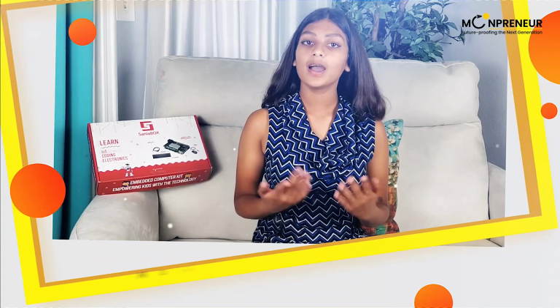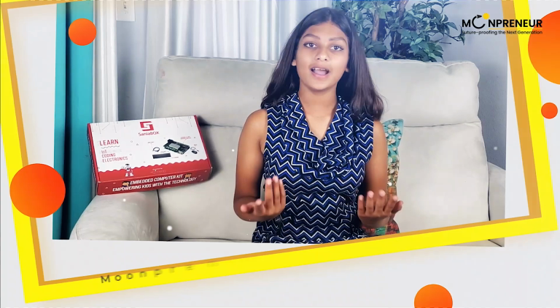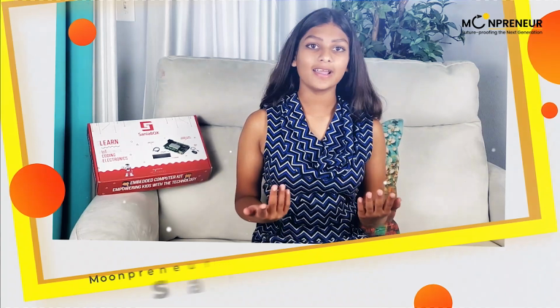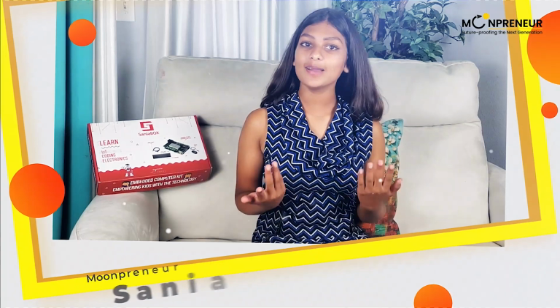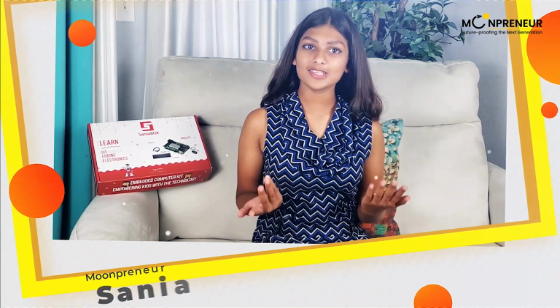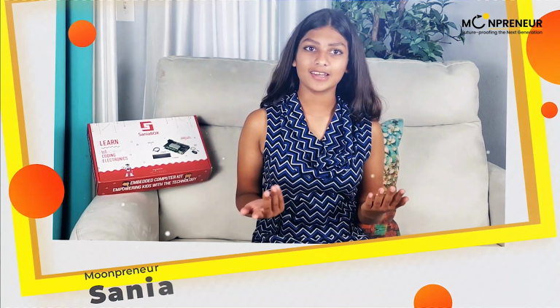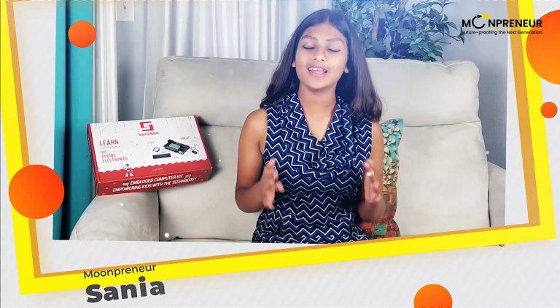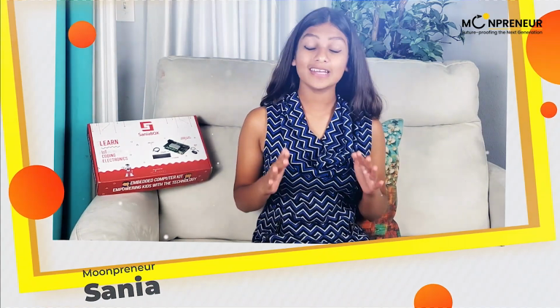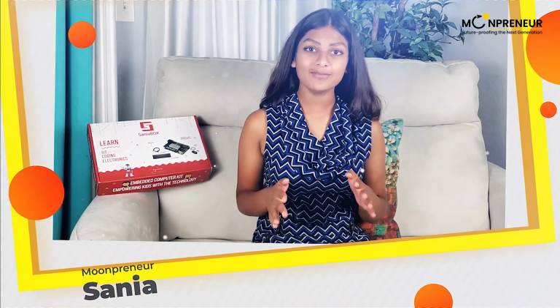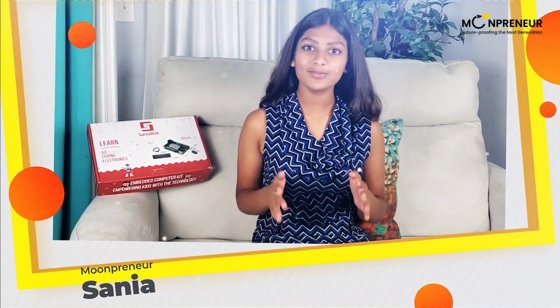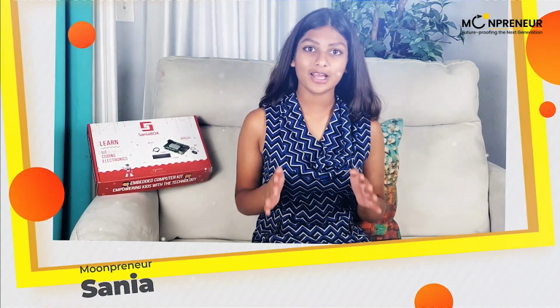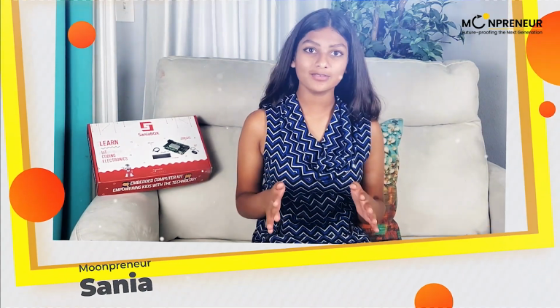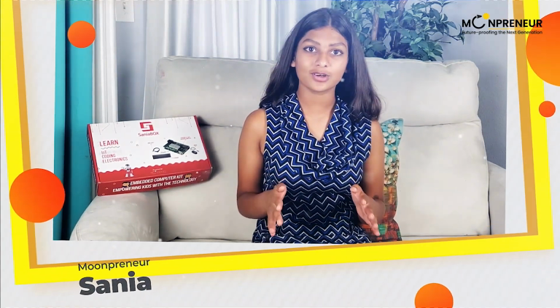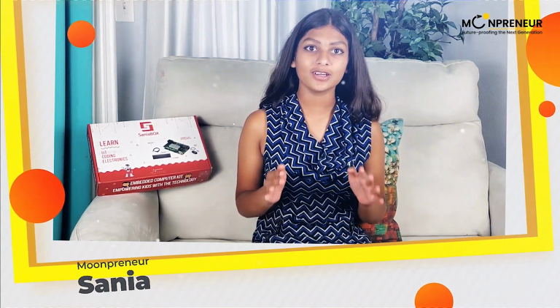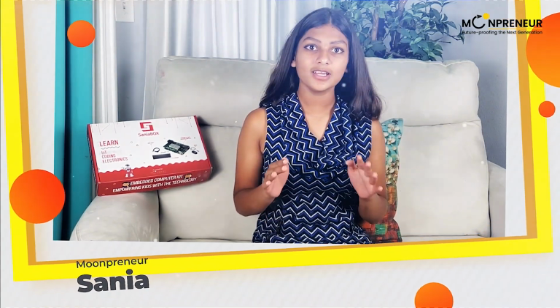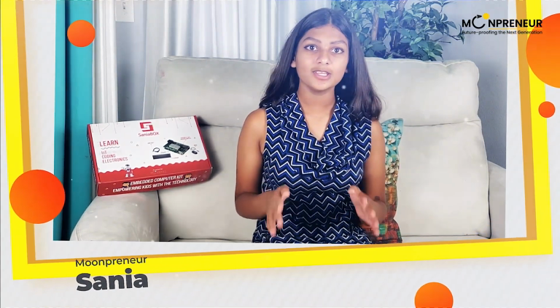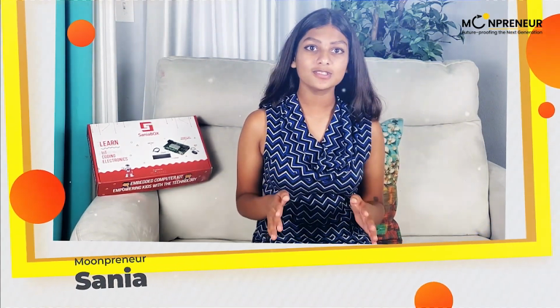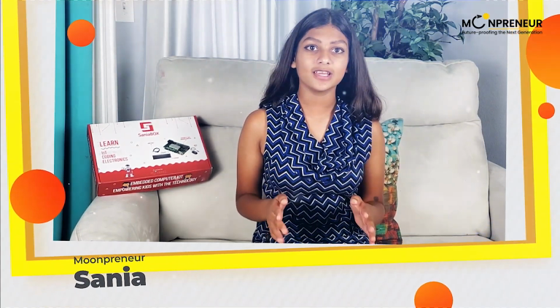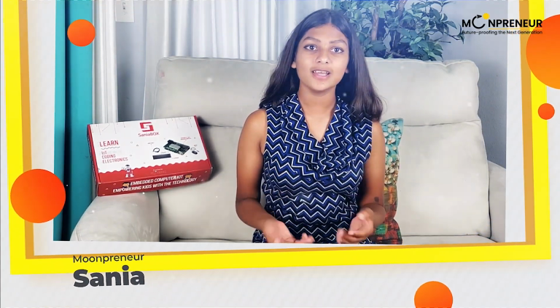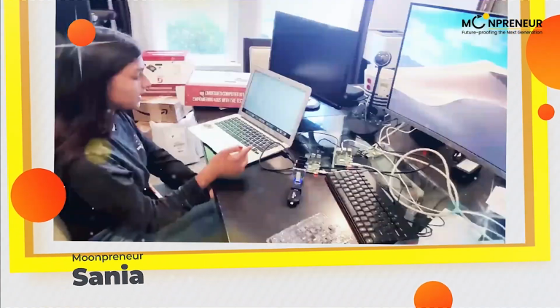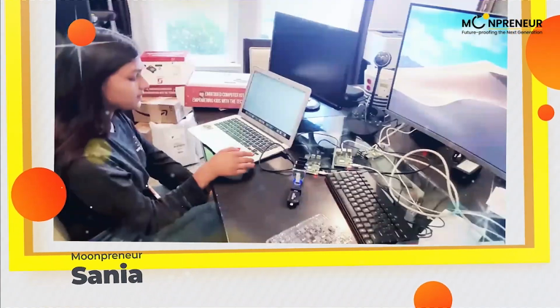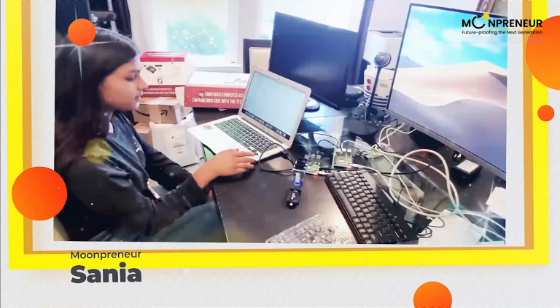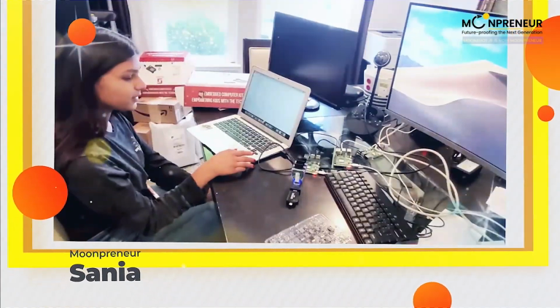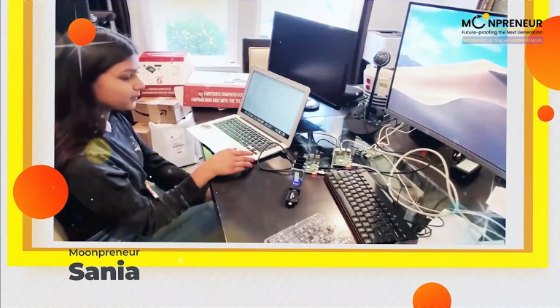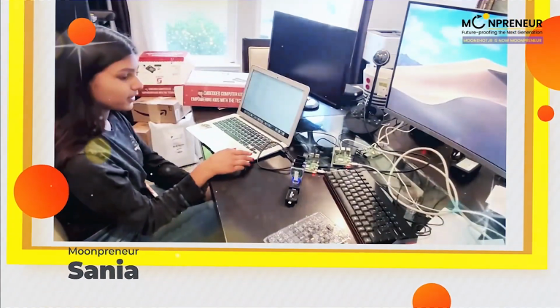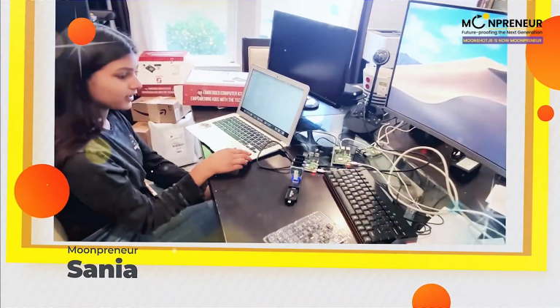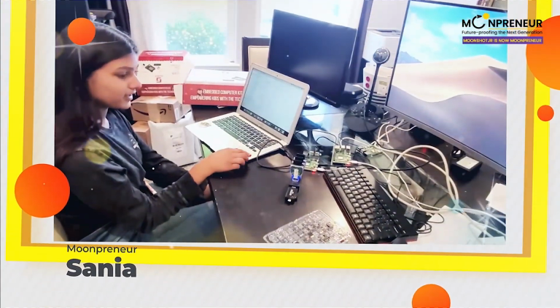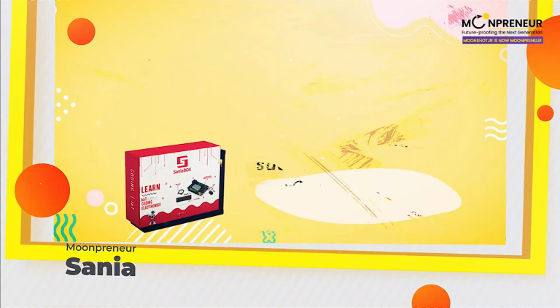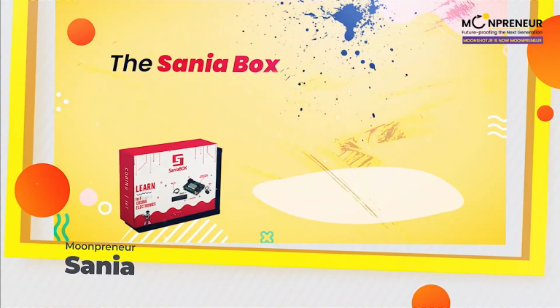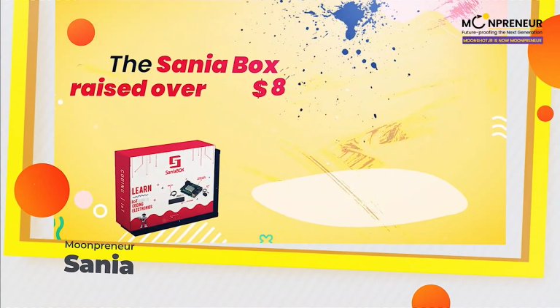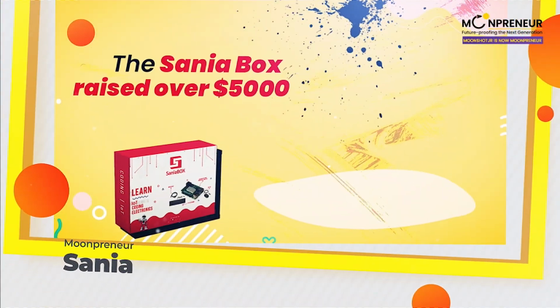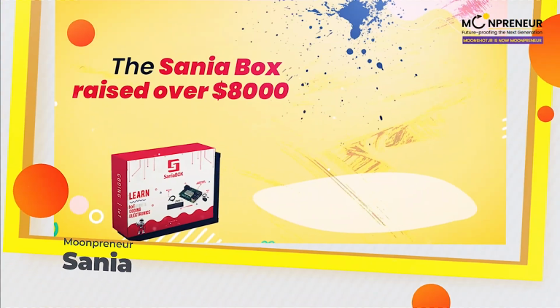Hi, I'm Sonia and I'm from California, USA. After completion of the course, I created it.